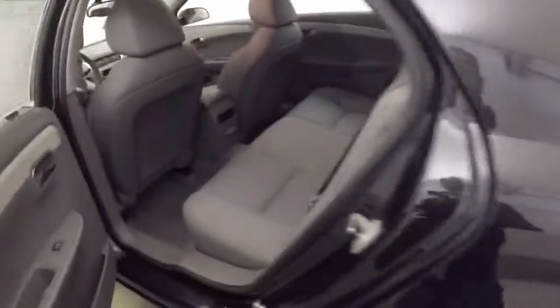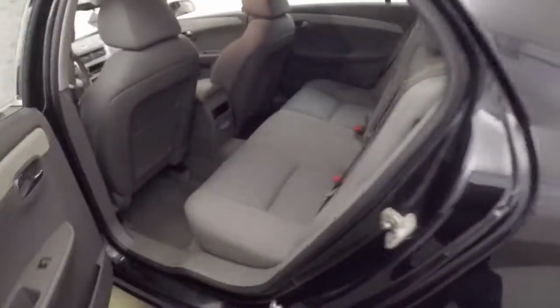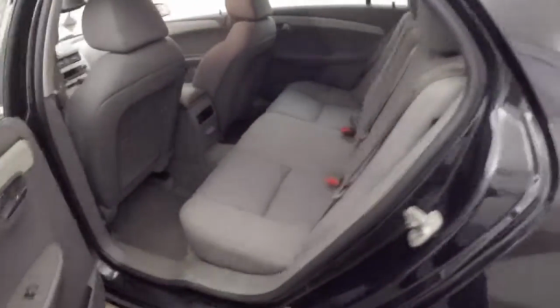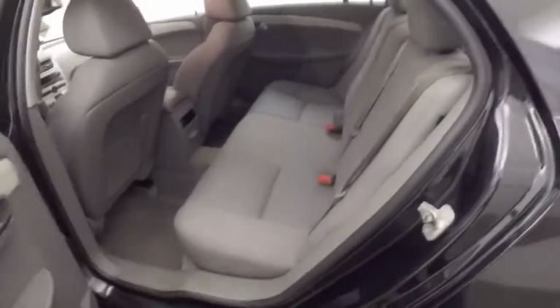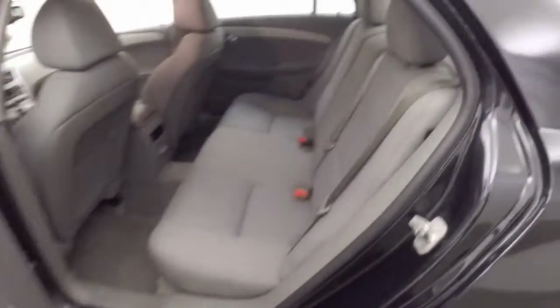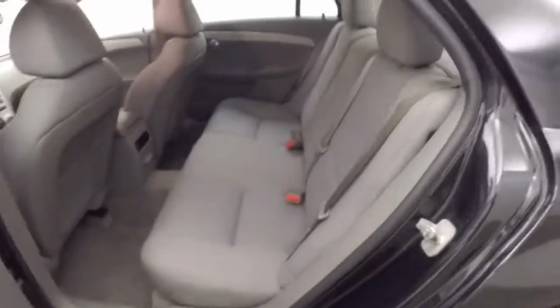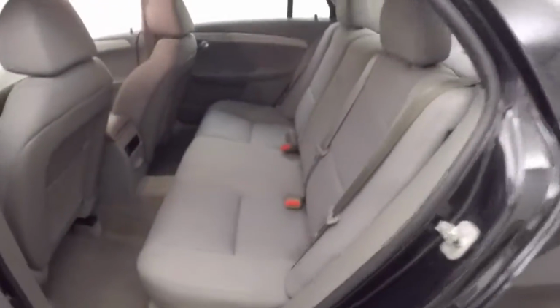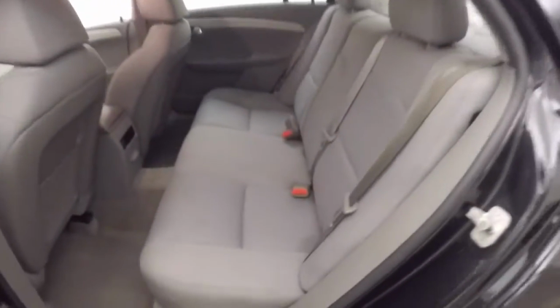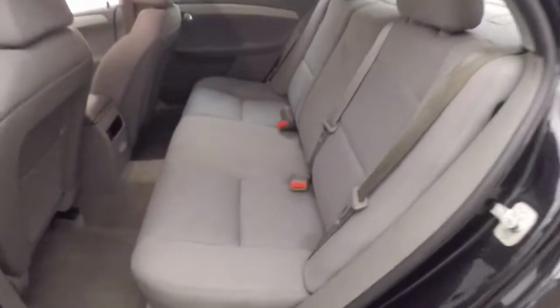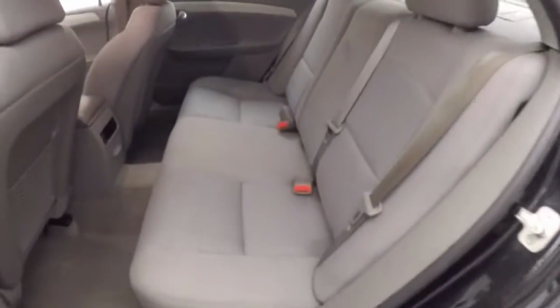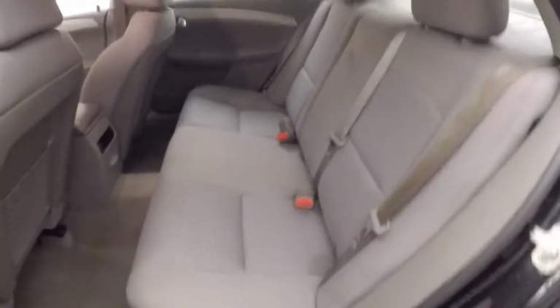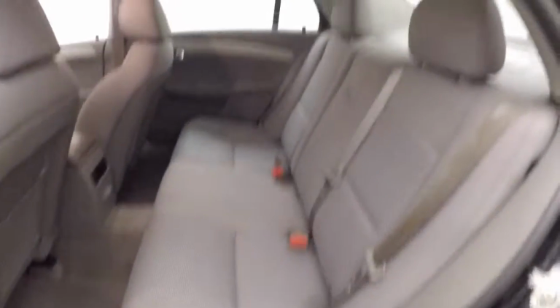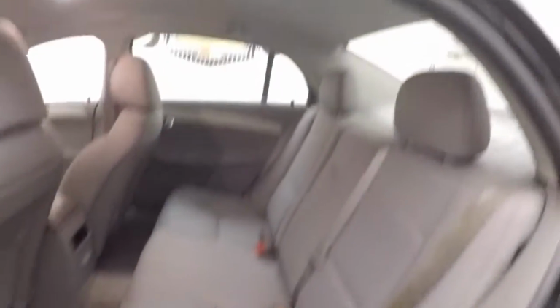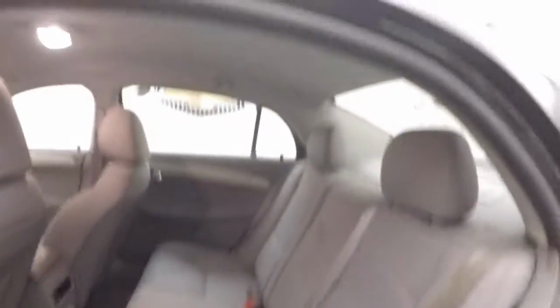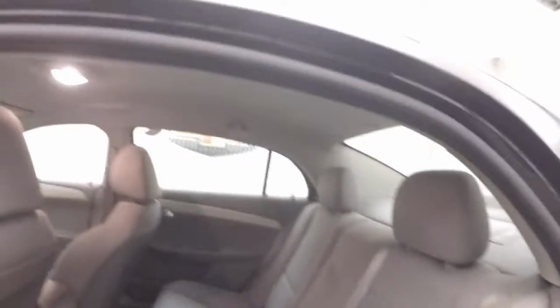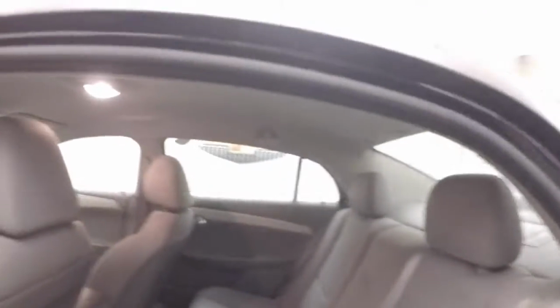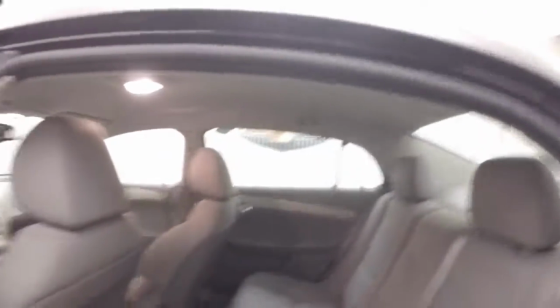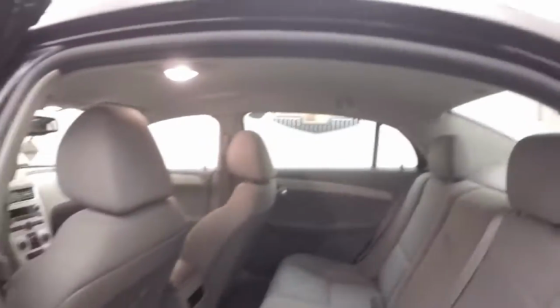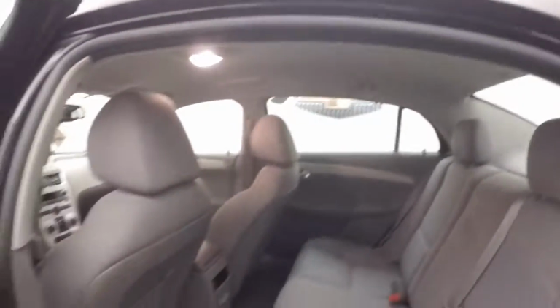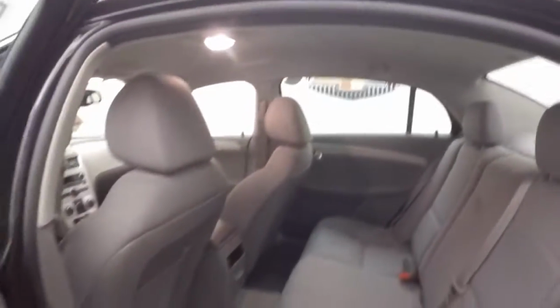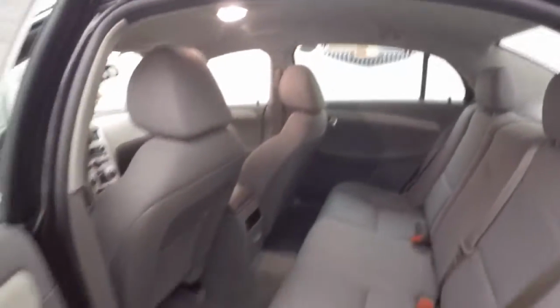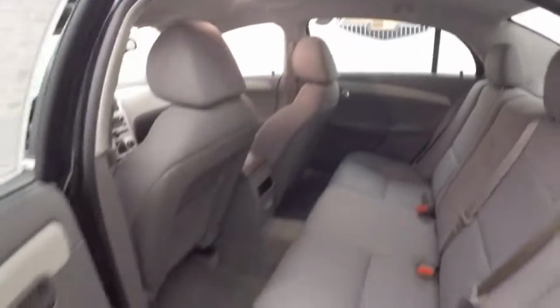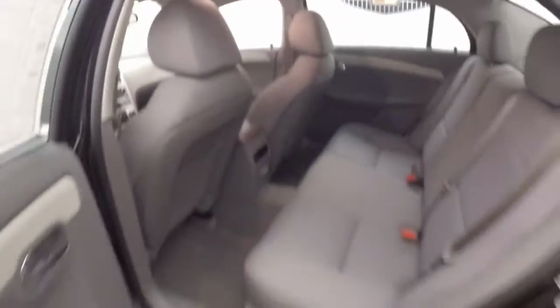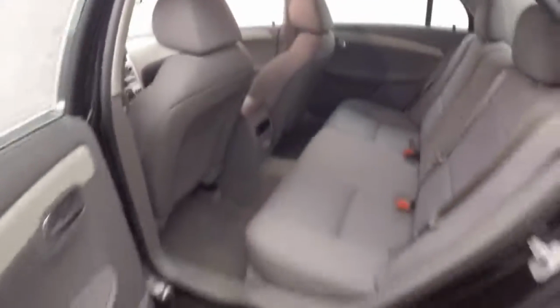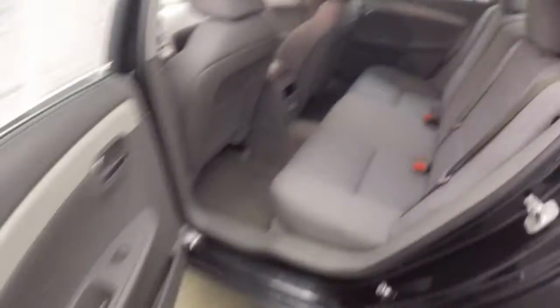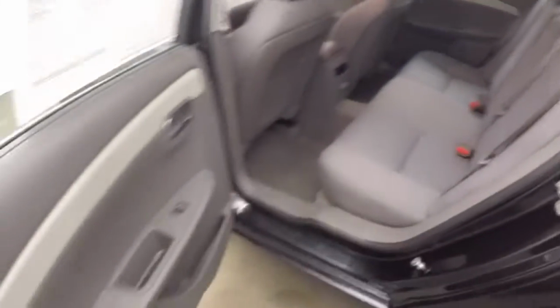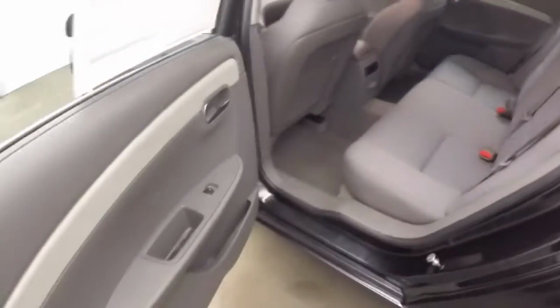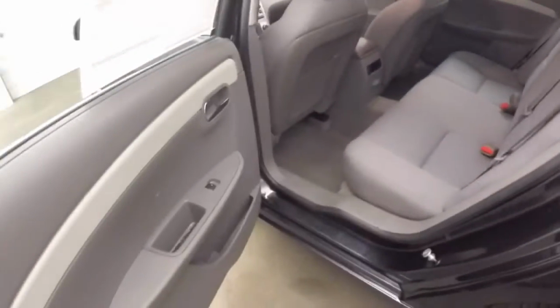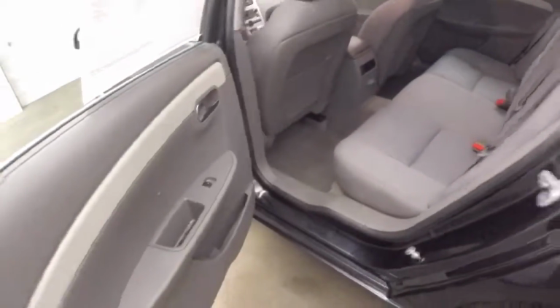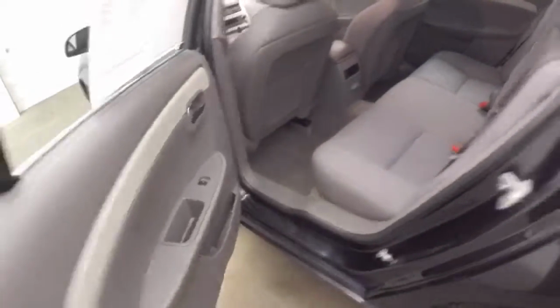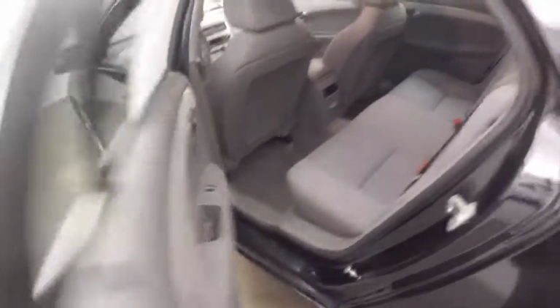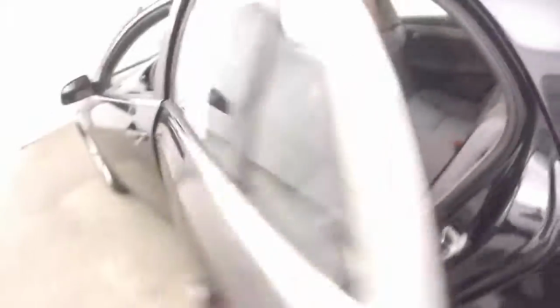Black exterior paint, gray cloth interior in really good condition.